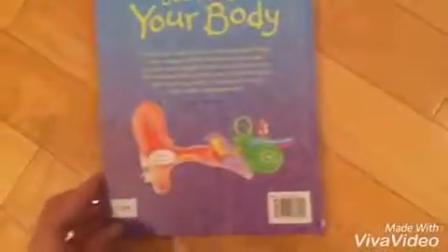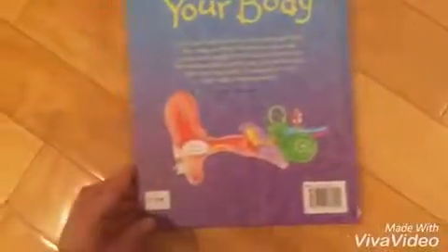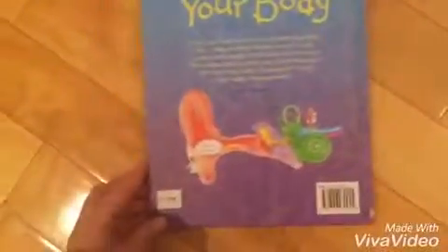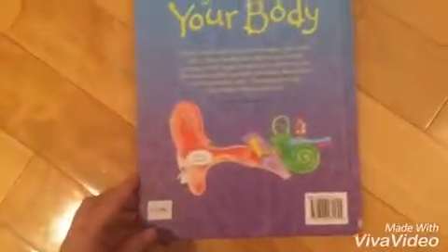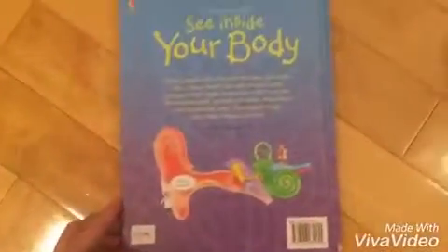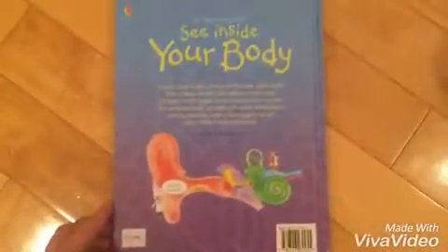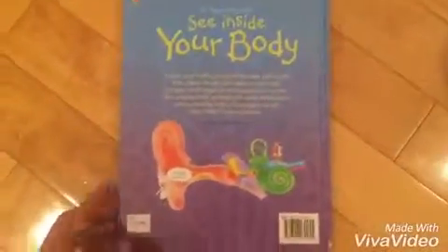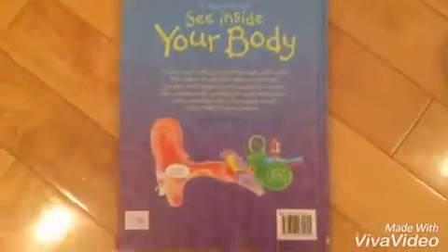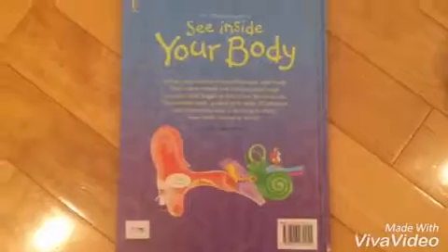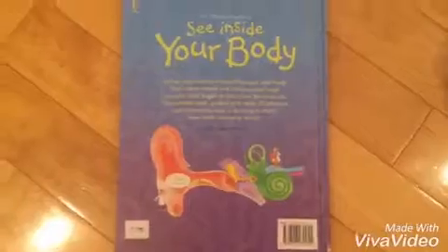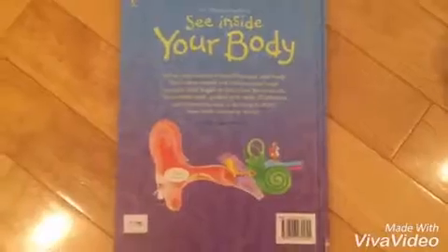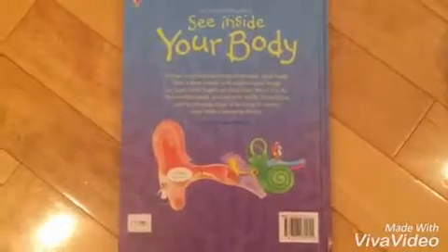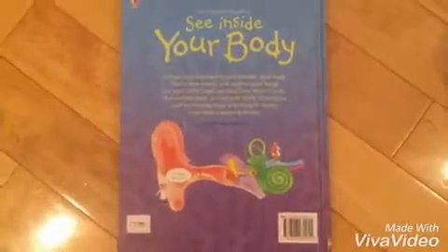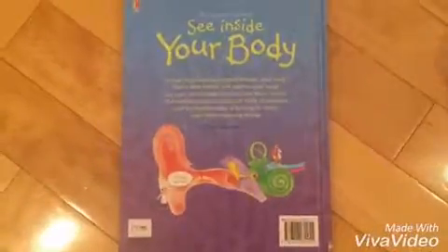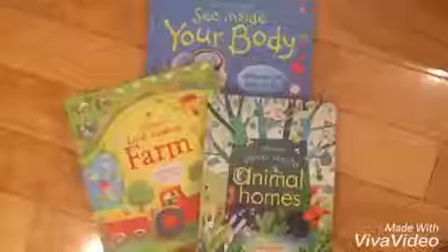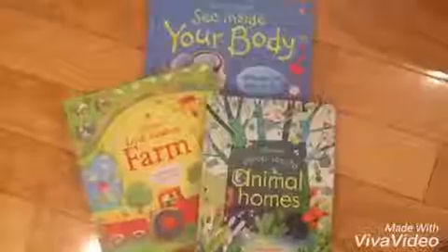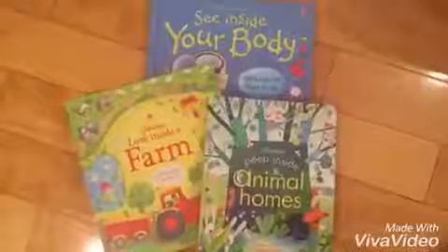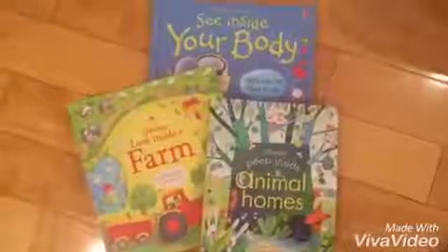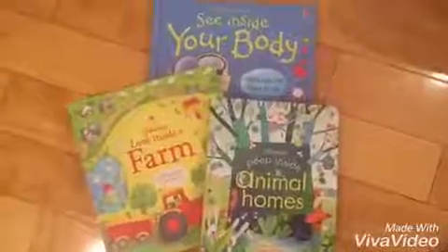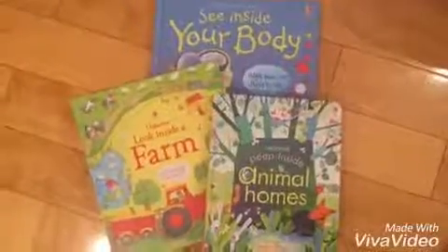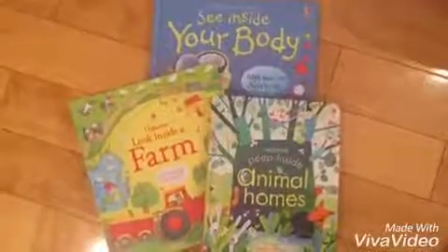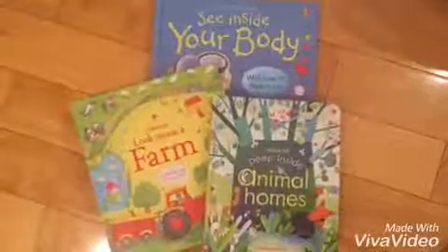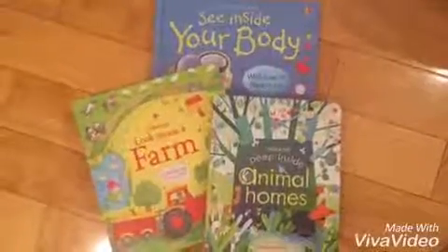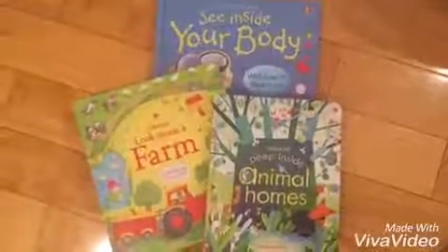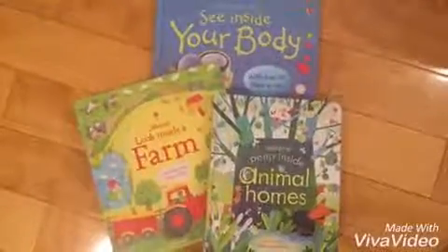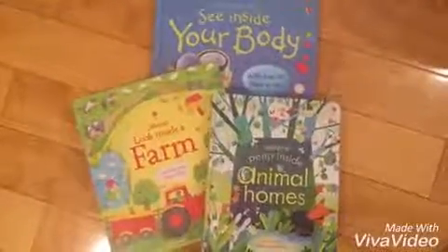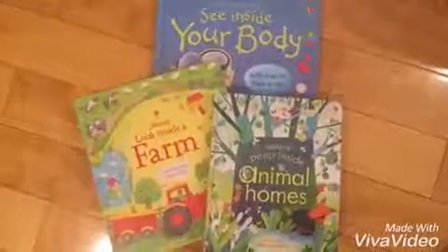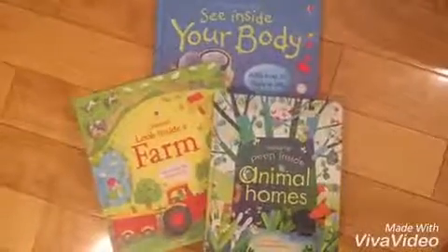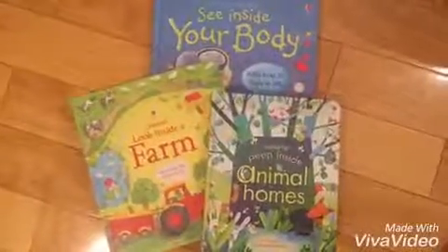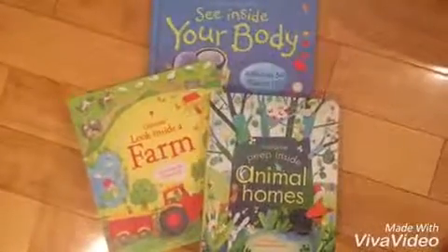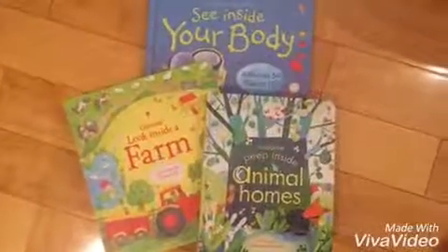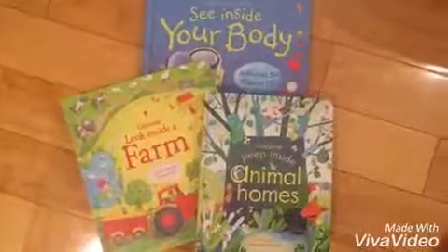The See Inside books are $17.95. And that is the difference between the Peep Inside, Look Inside, and See Inside books.